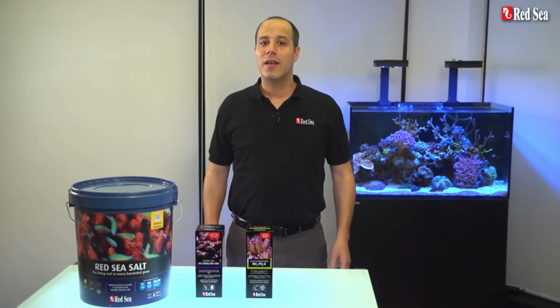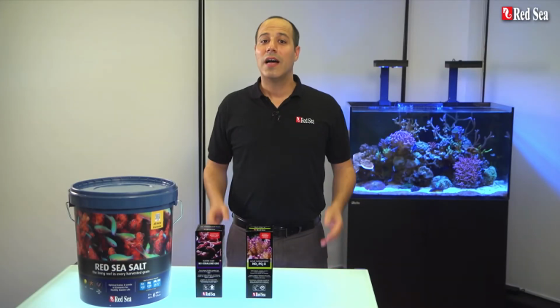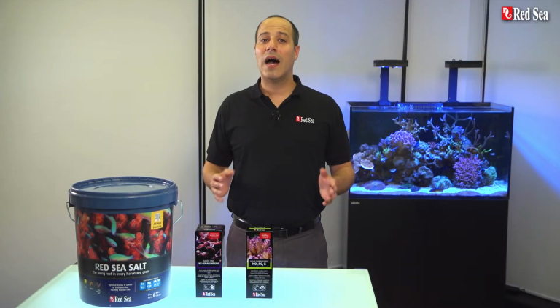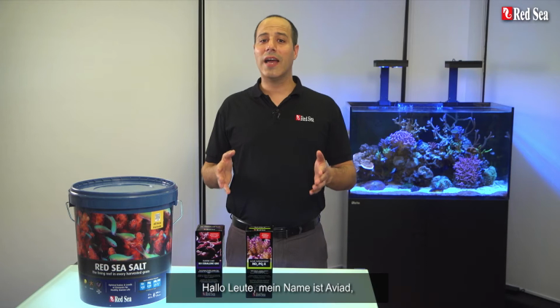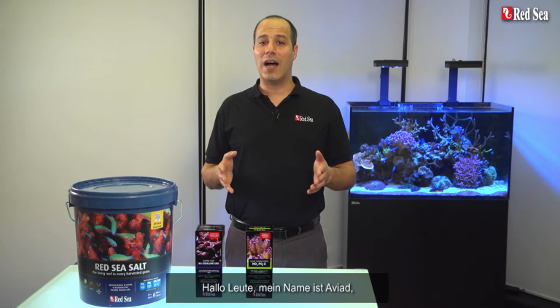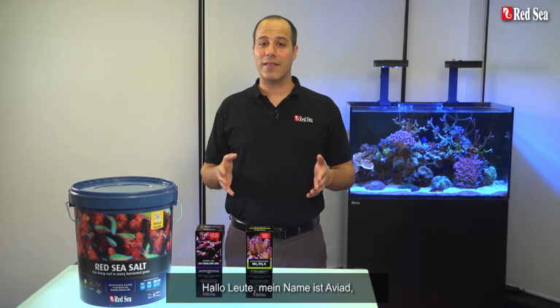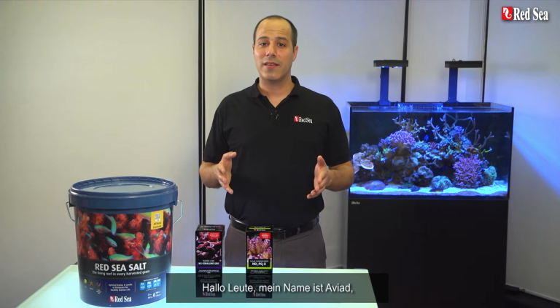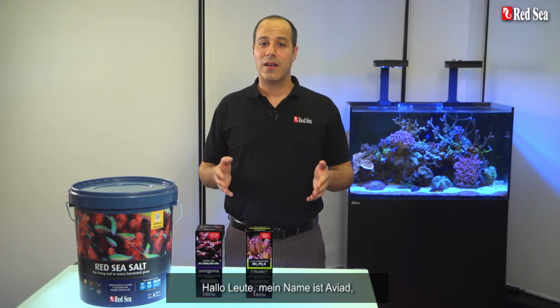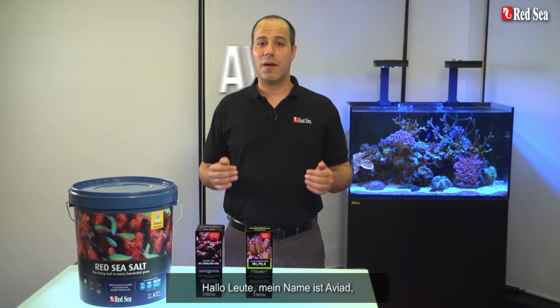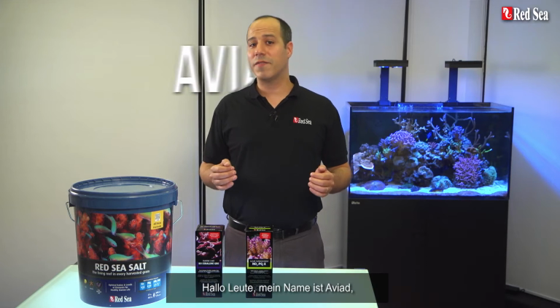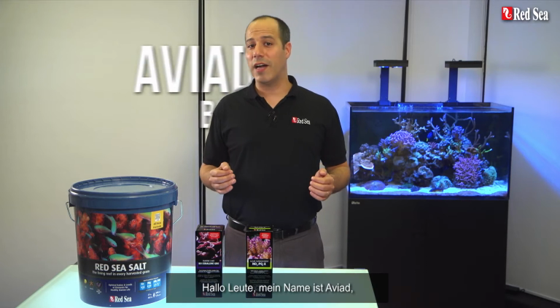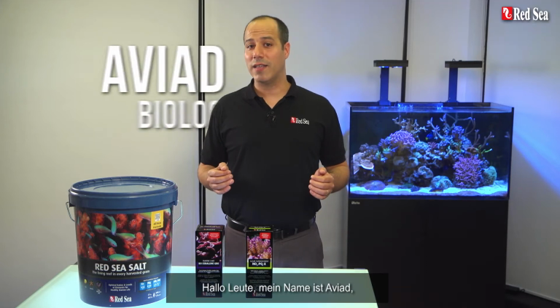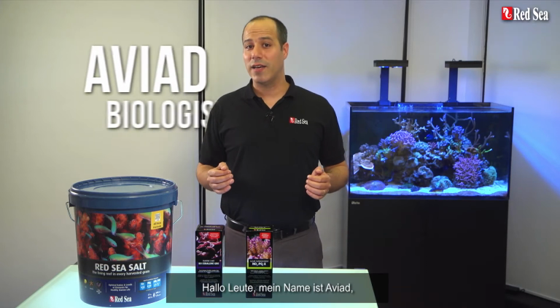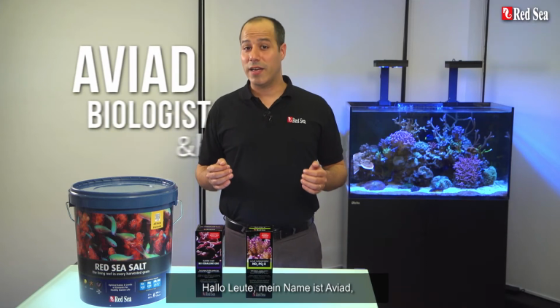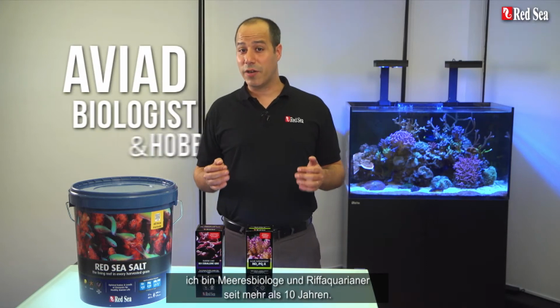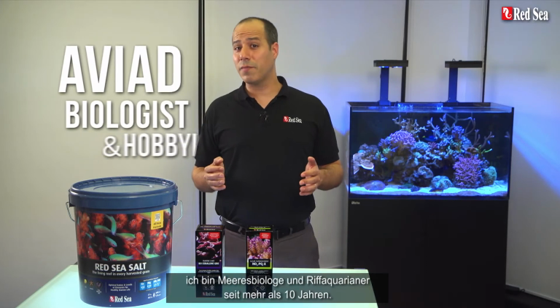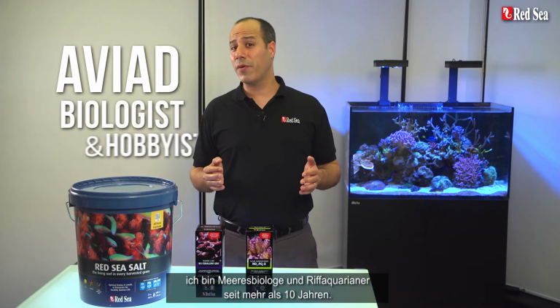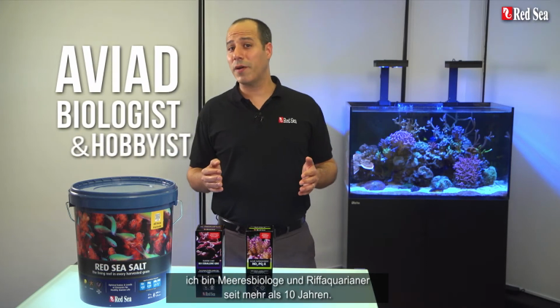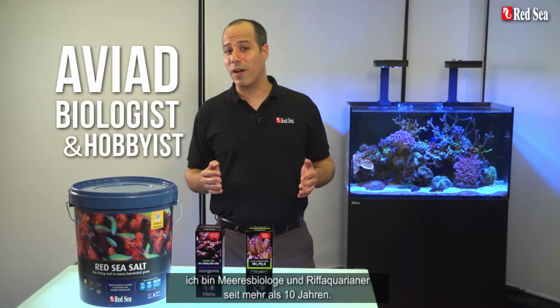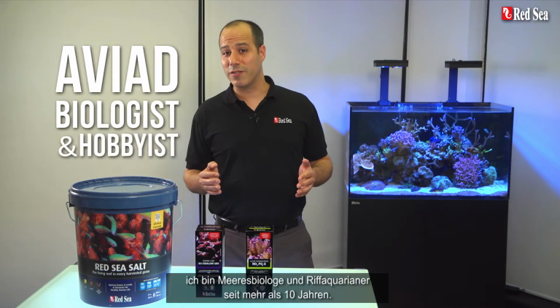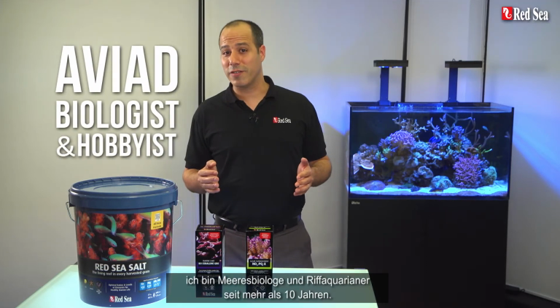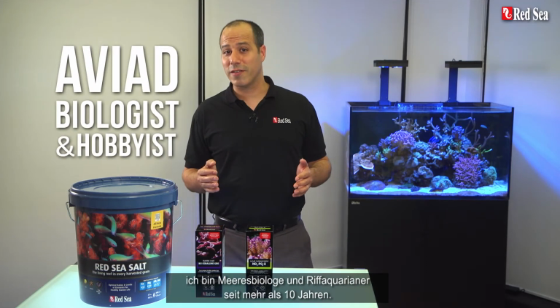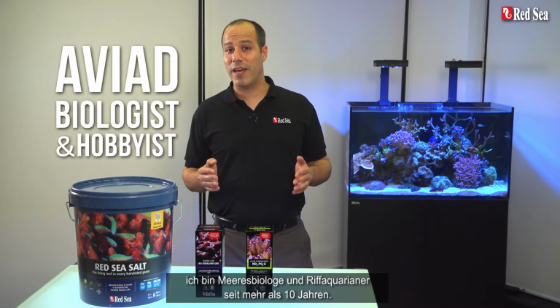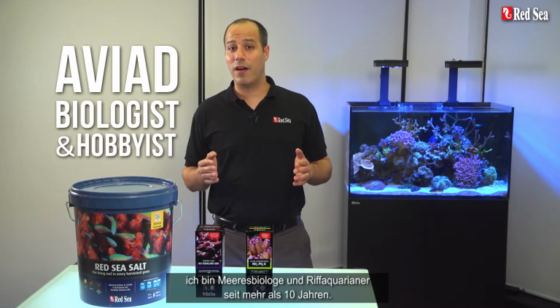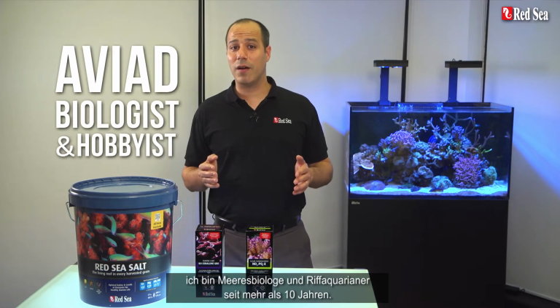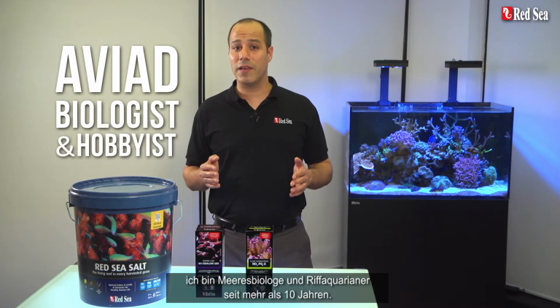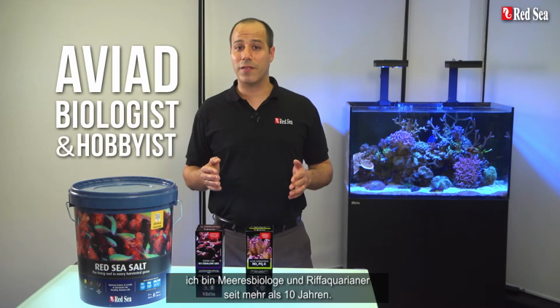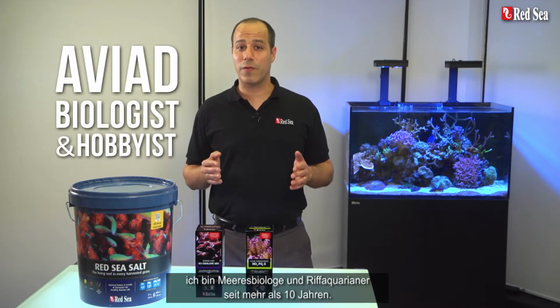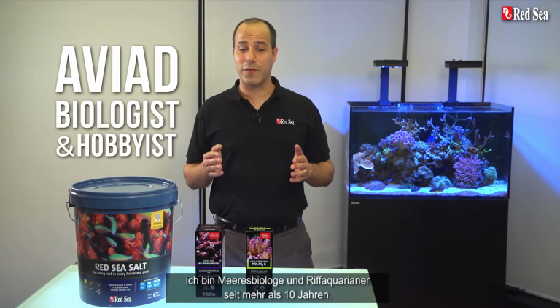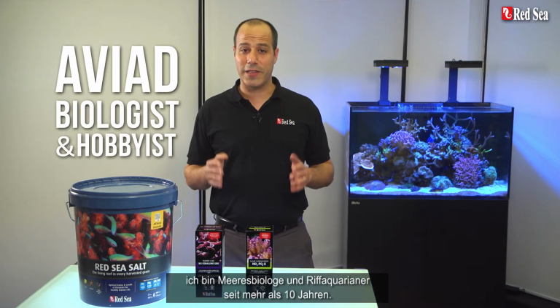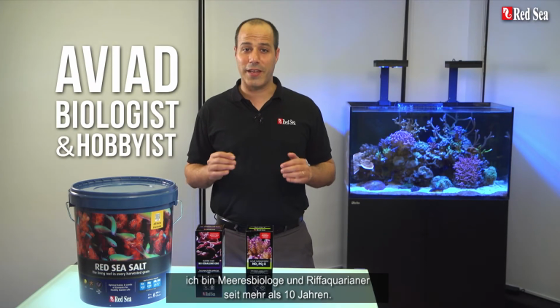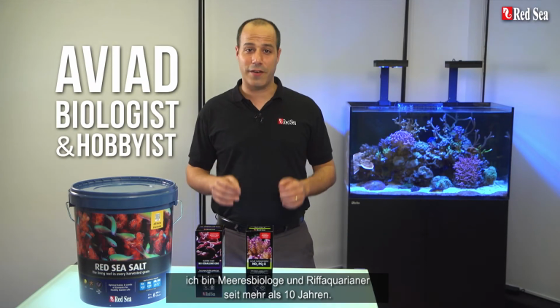Hi guys! I'm Aviad, a trained marine biologist and a hobbyist for over 10 years.